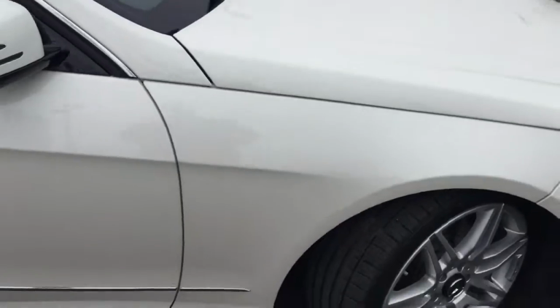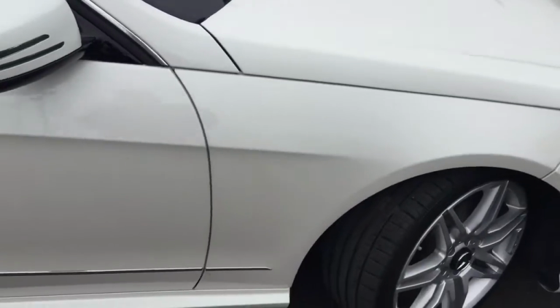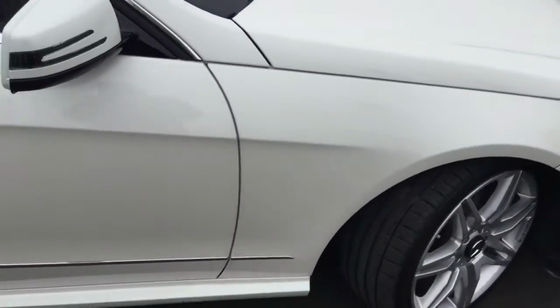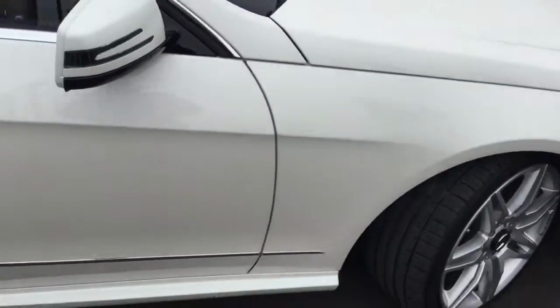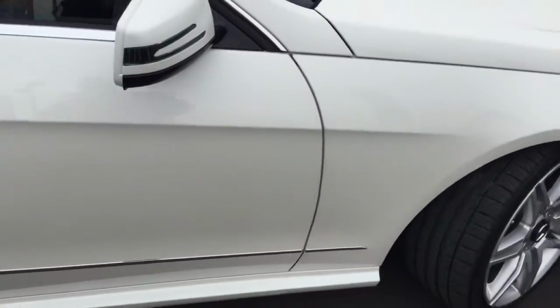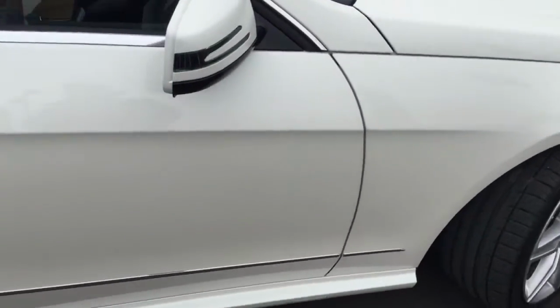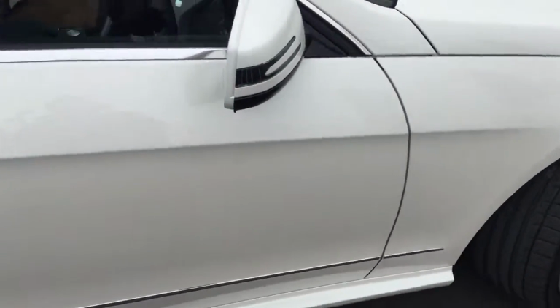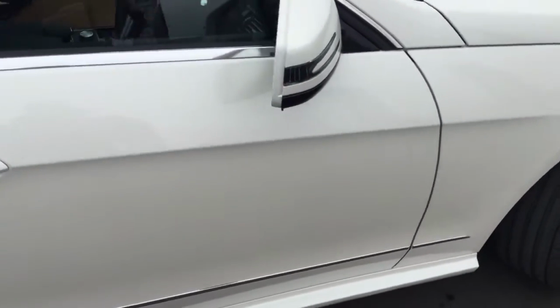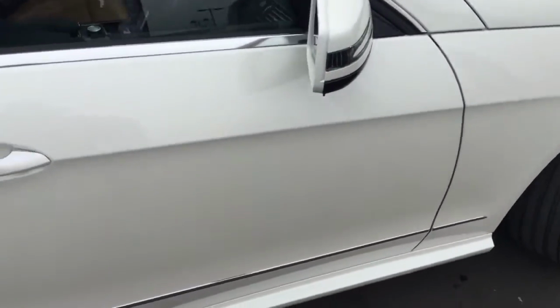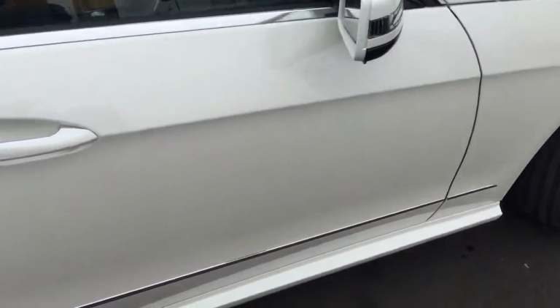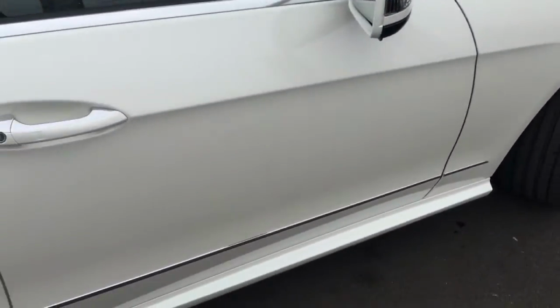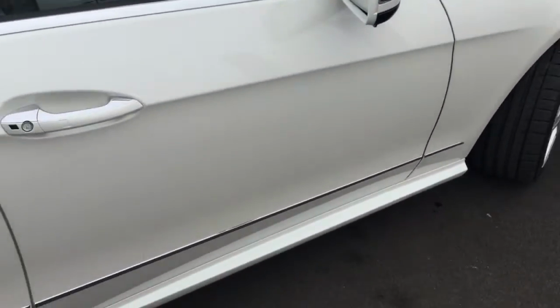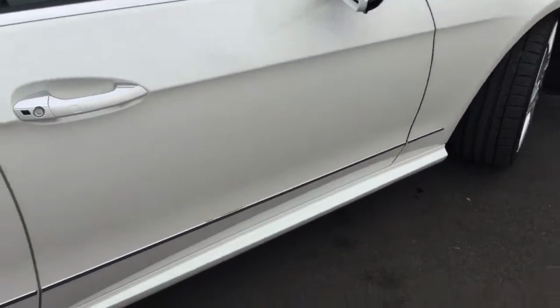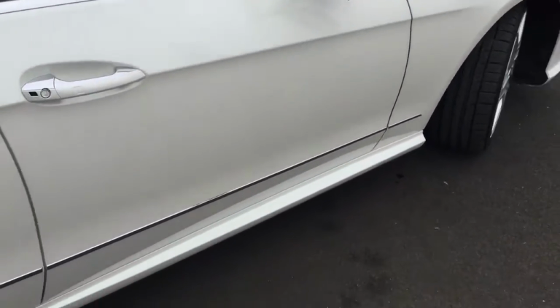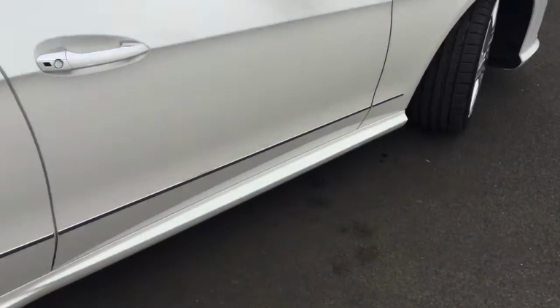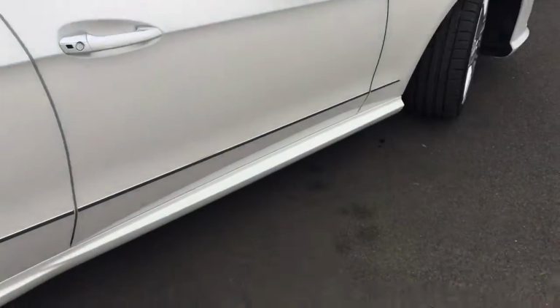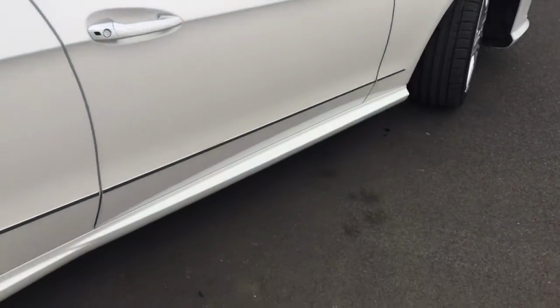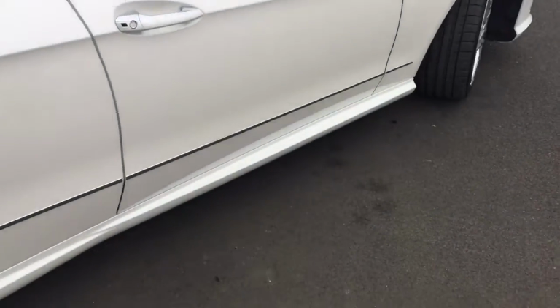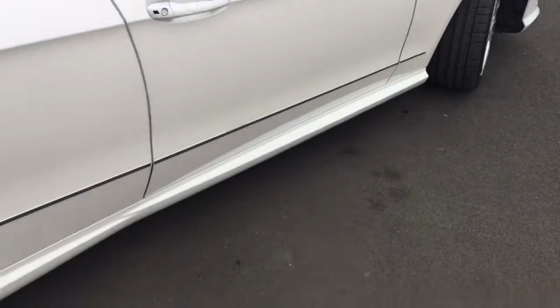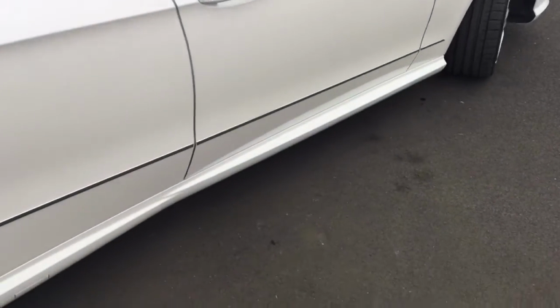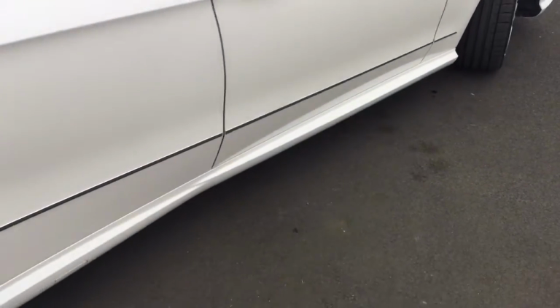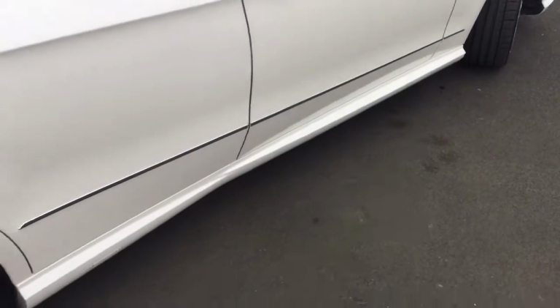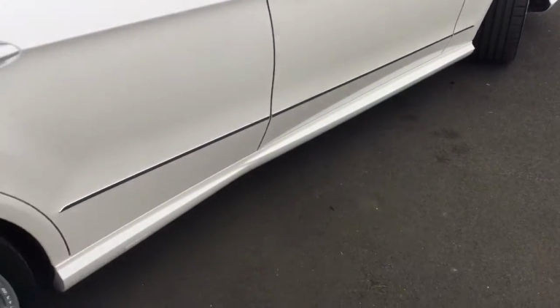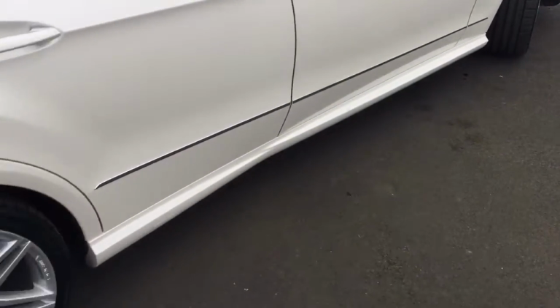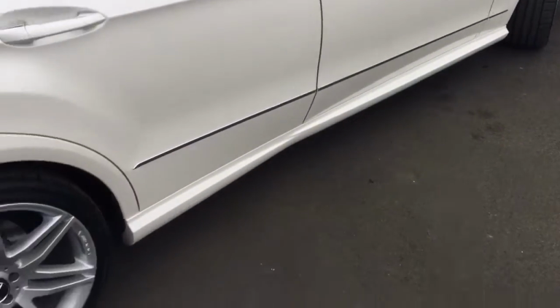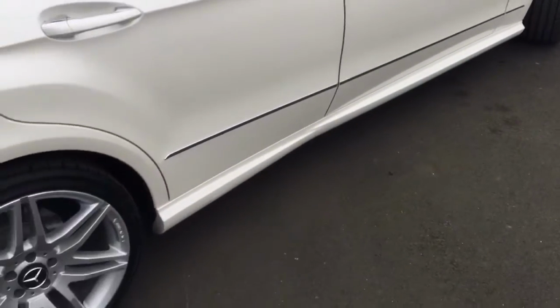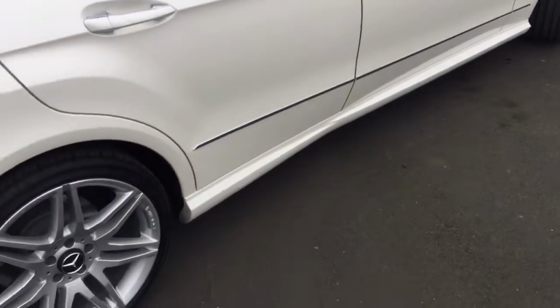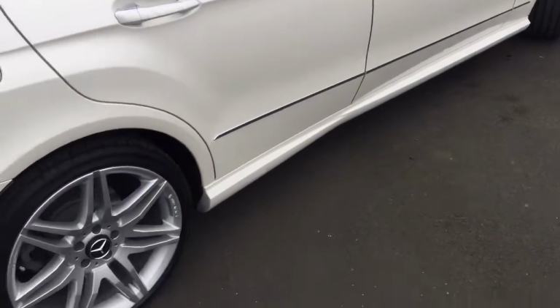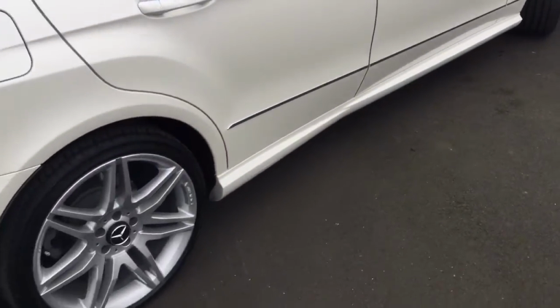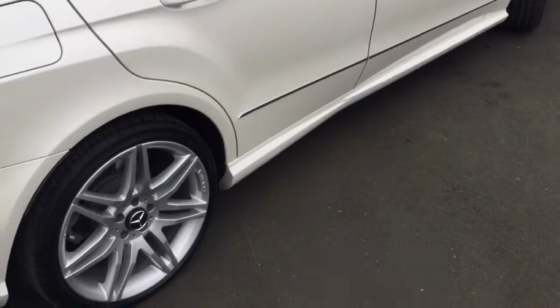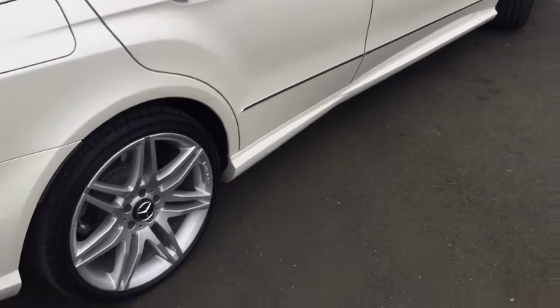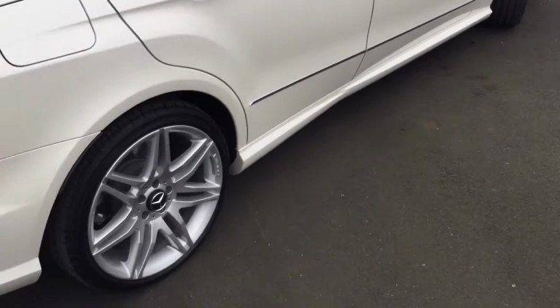It's finished off in a lovely pearl white with 19 inch AMG wheels.